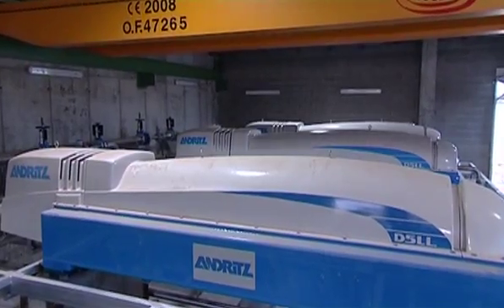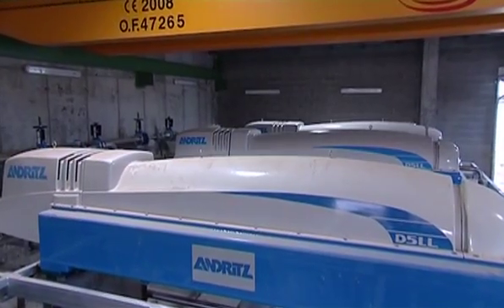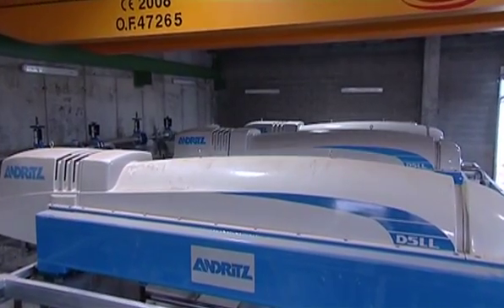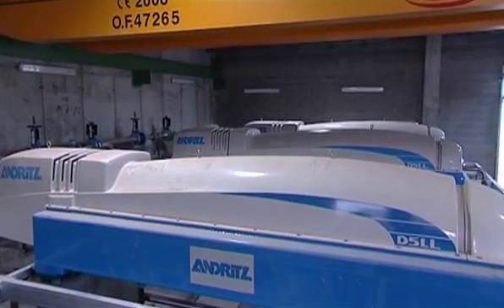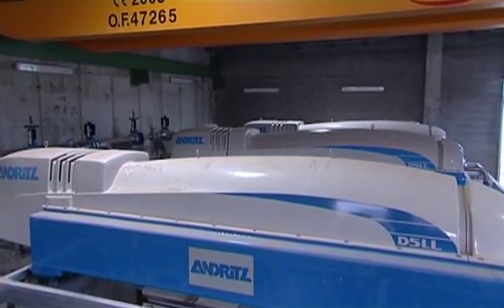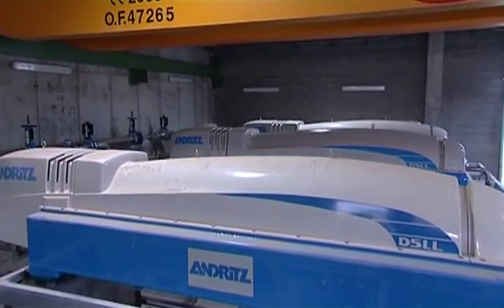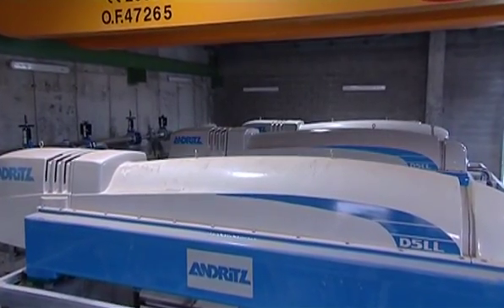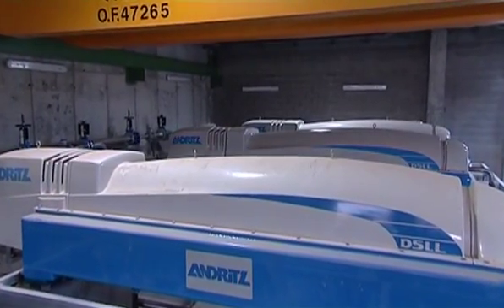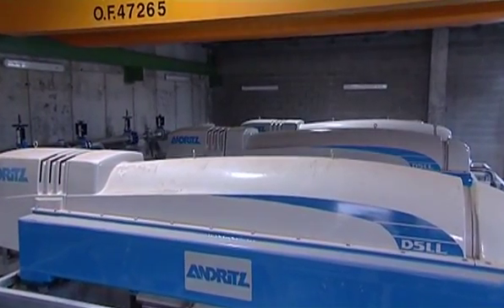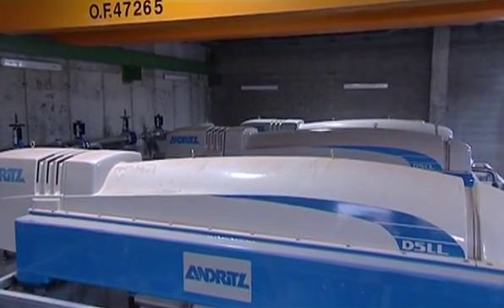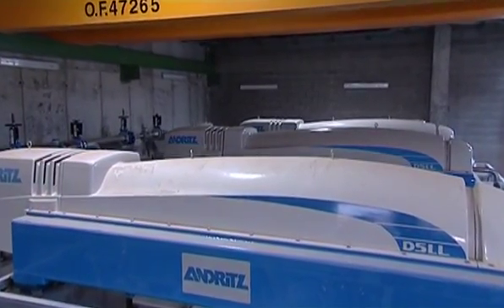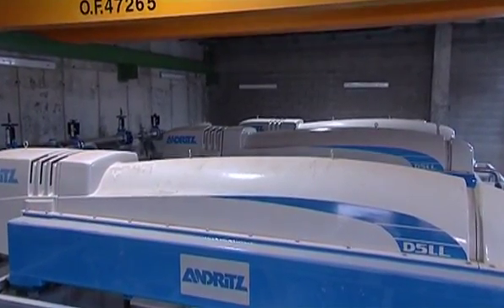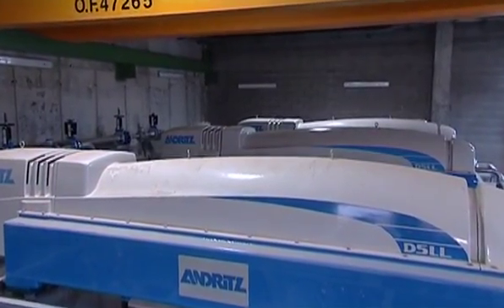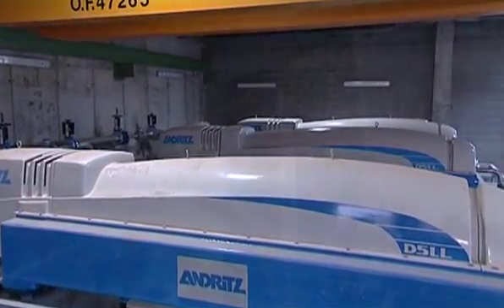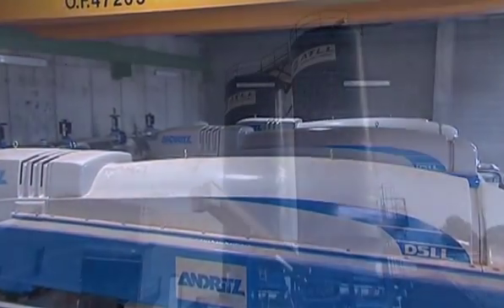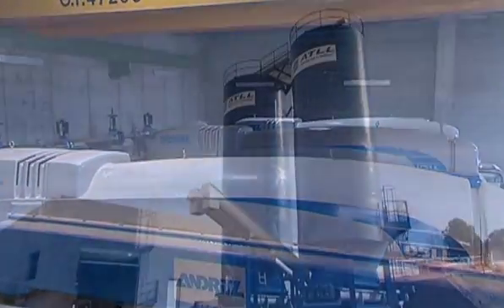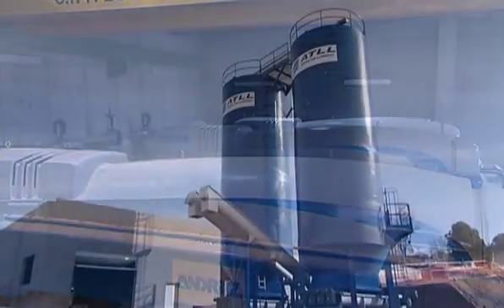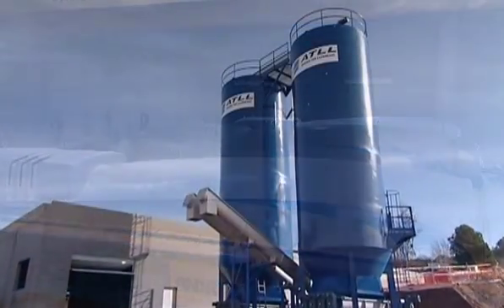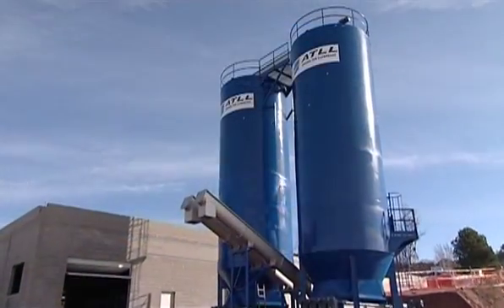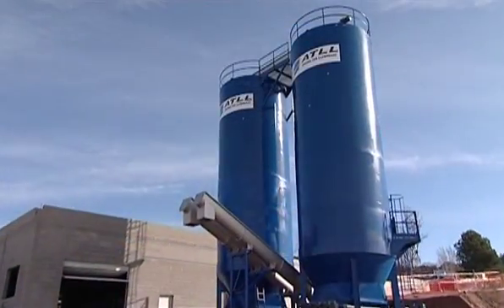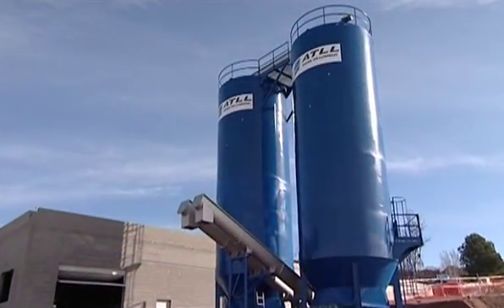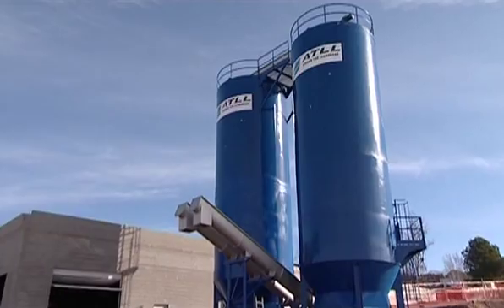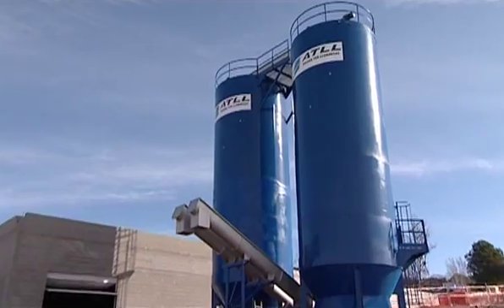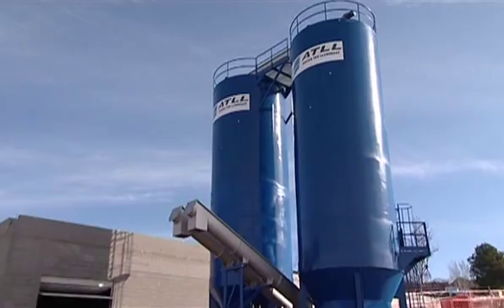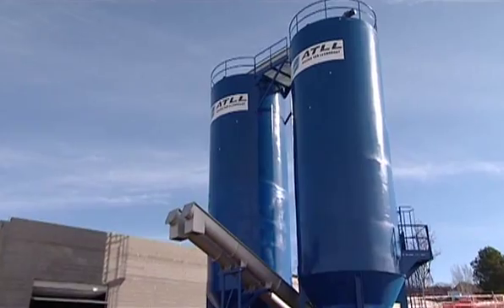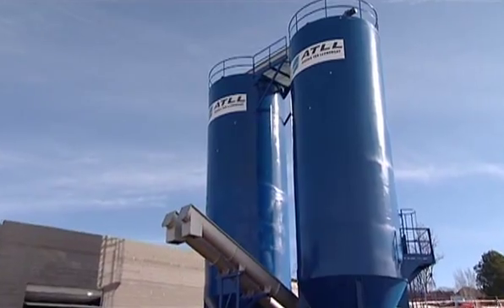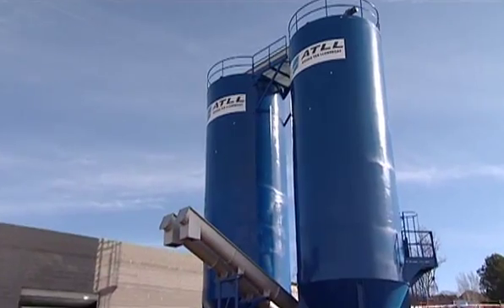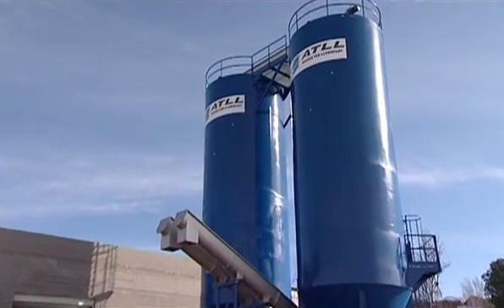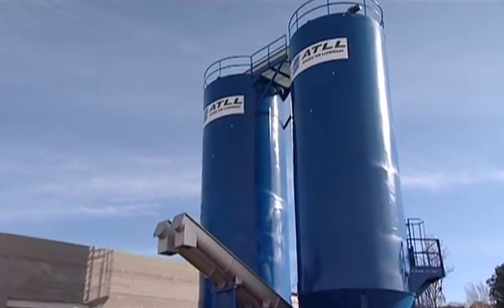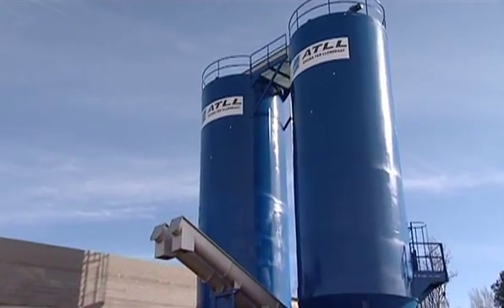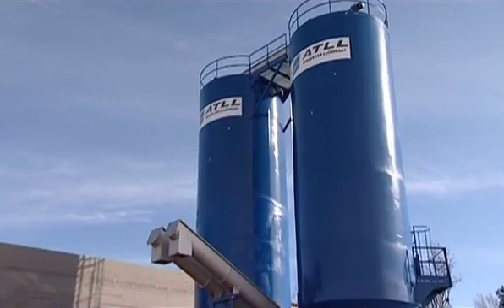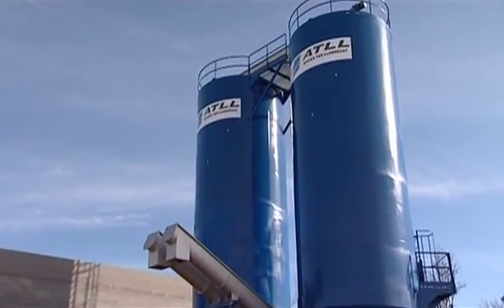At the same time, a thickening and dehydration plant has been built to process the waste sludge.